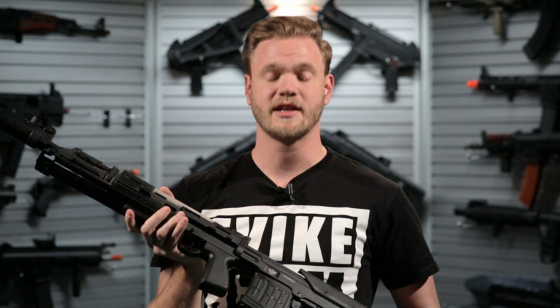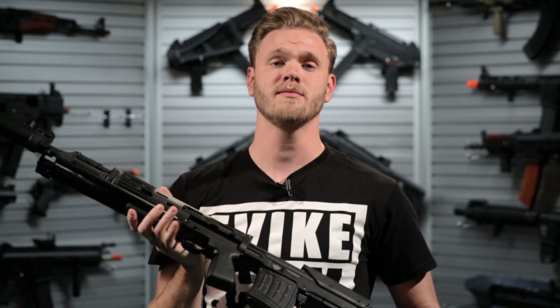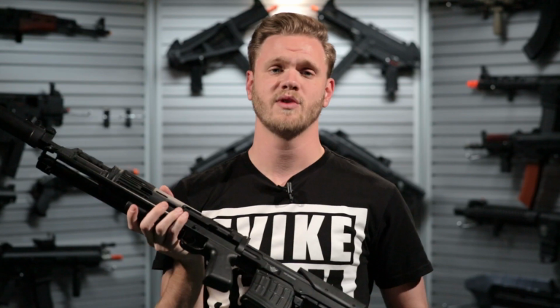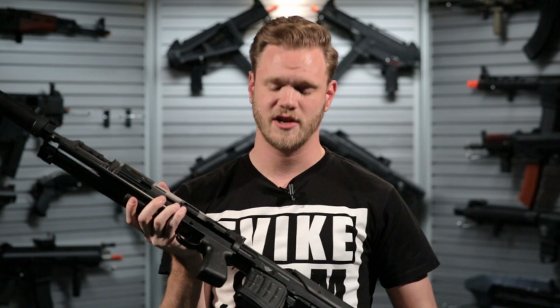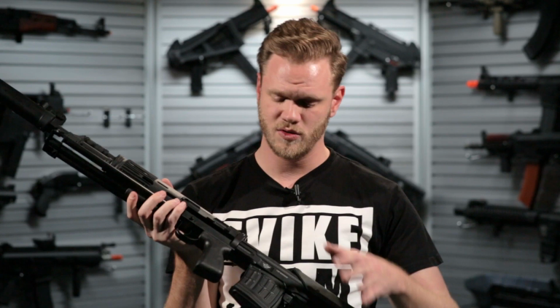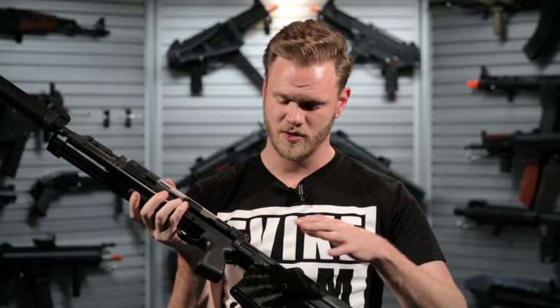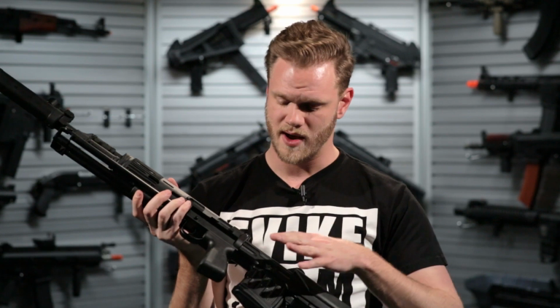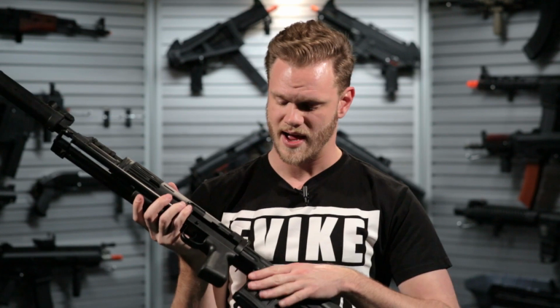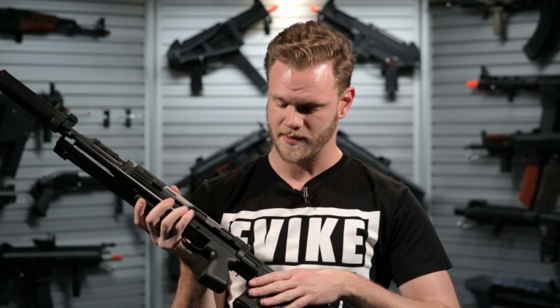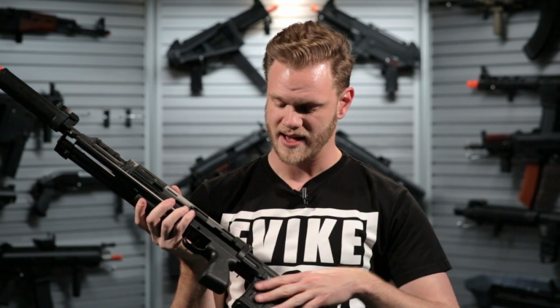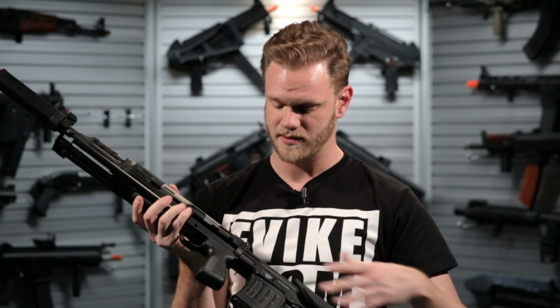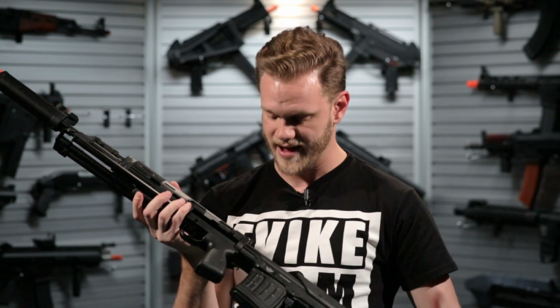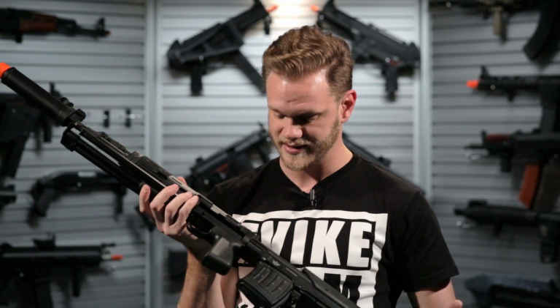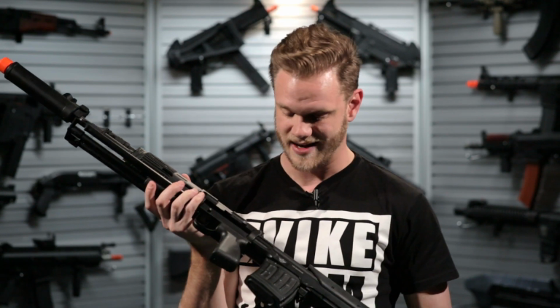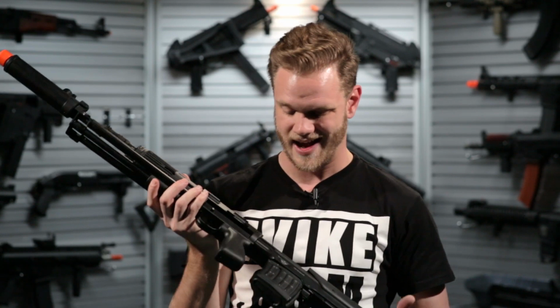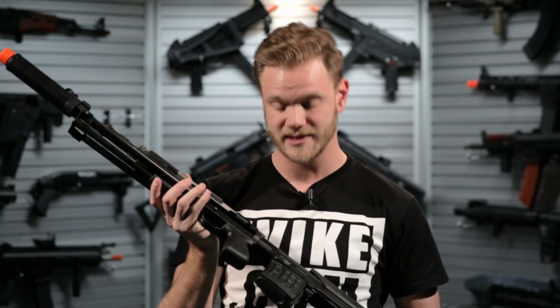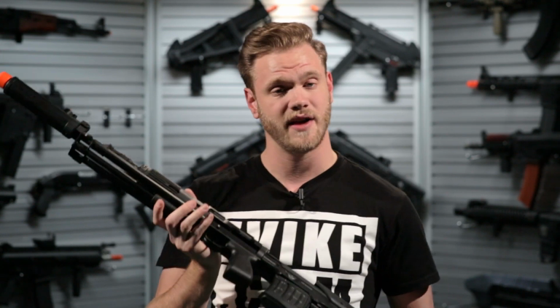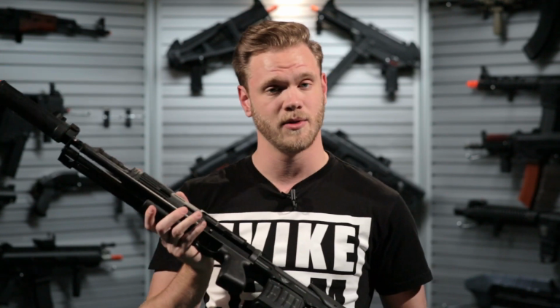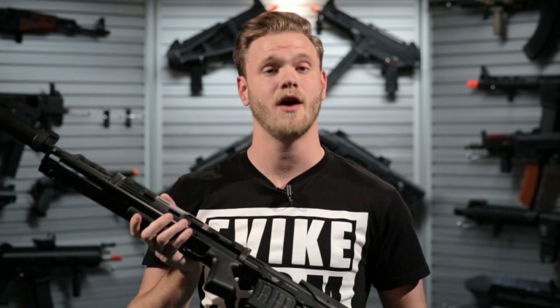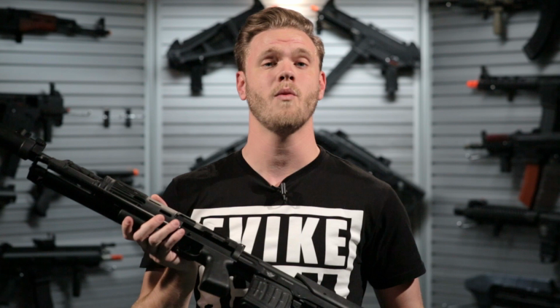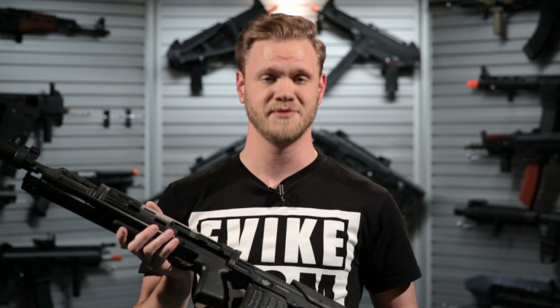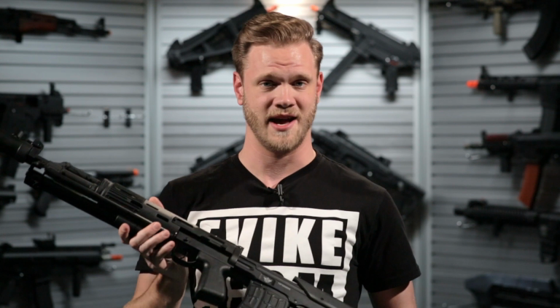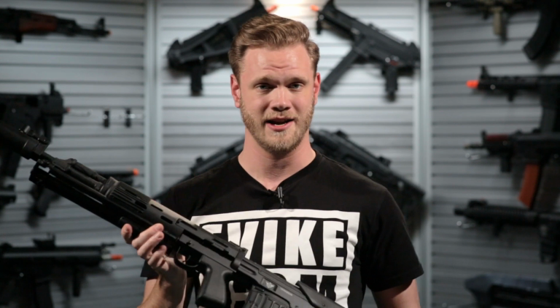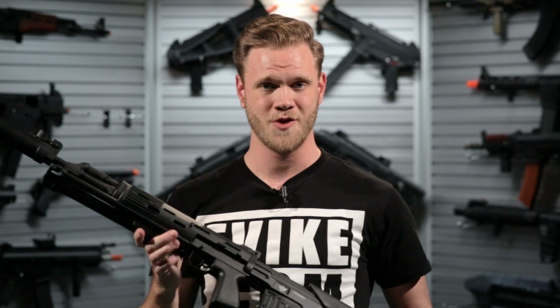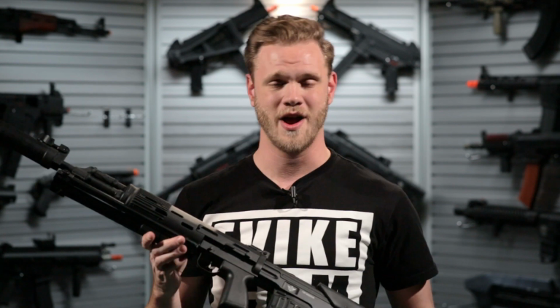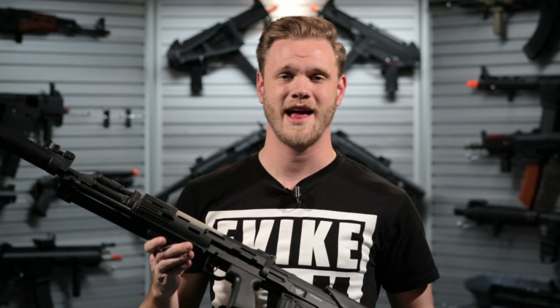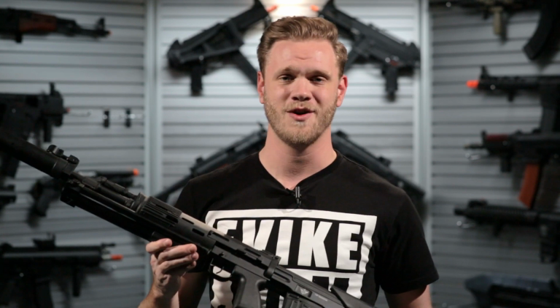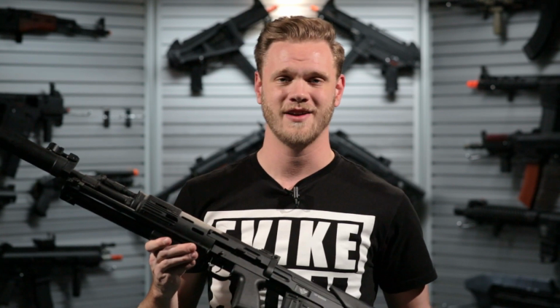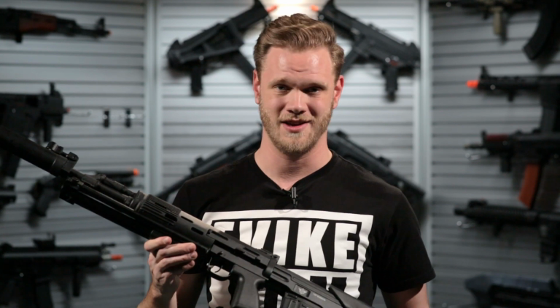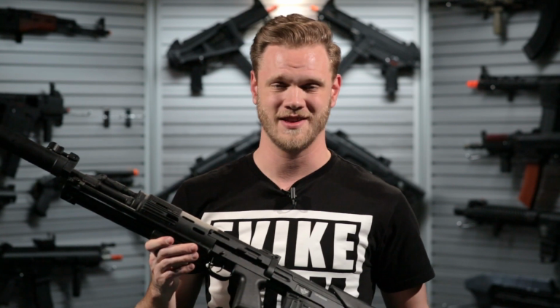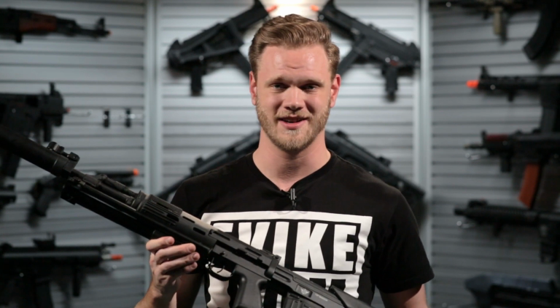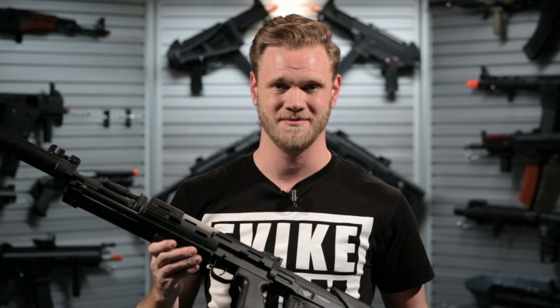It comes with a 200-round high-capacity magazine and is available on our website right now at evike.com.